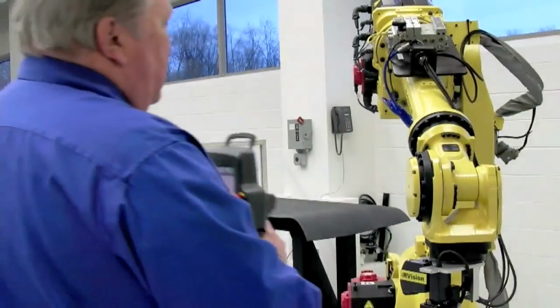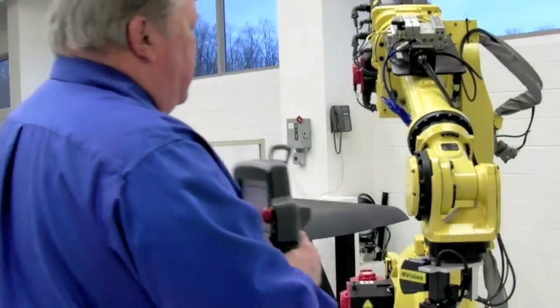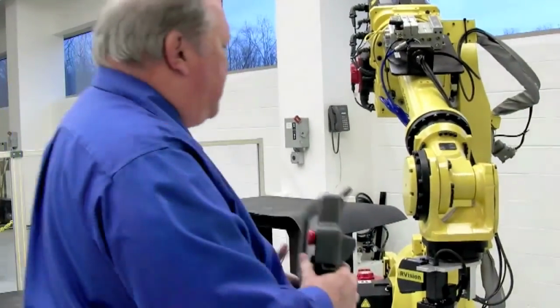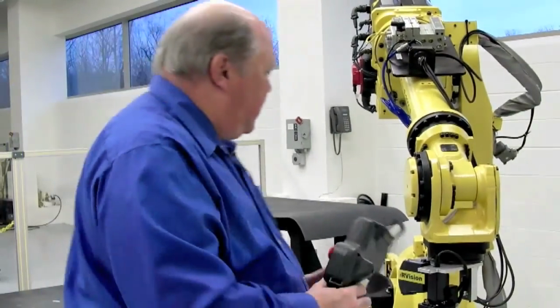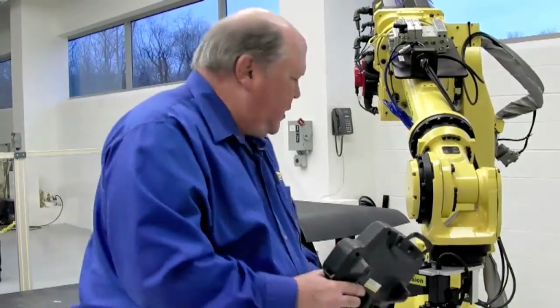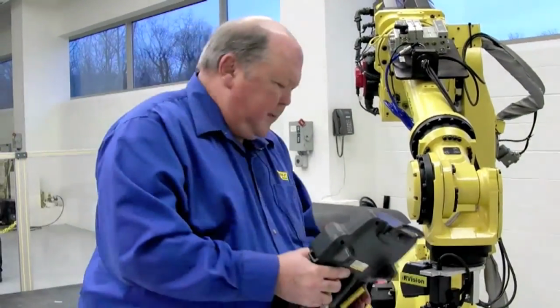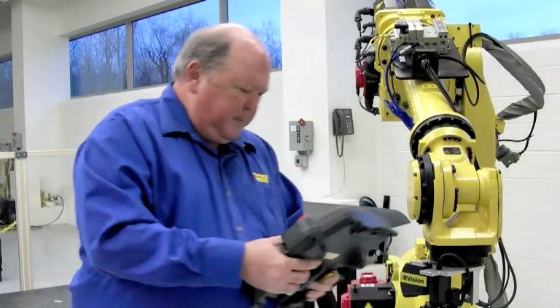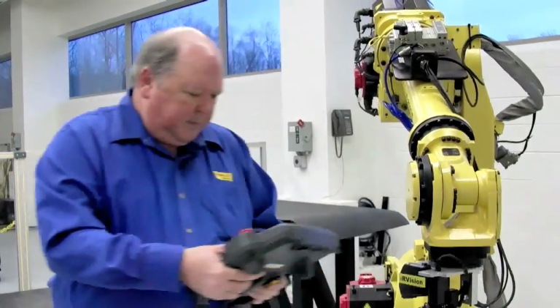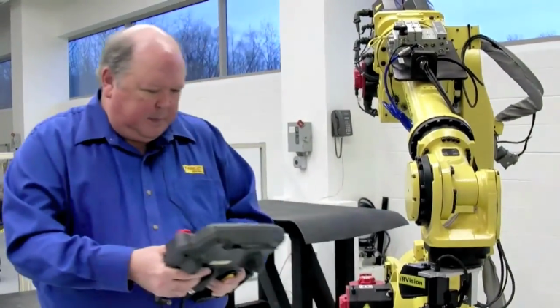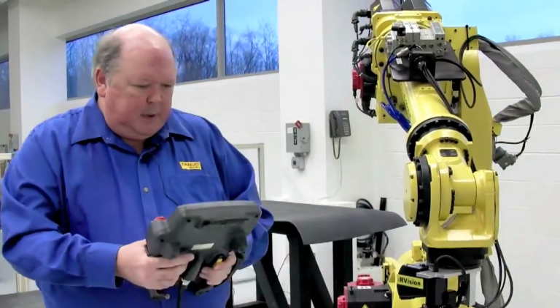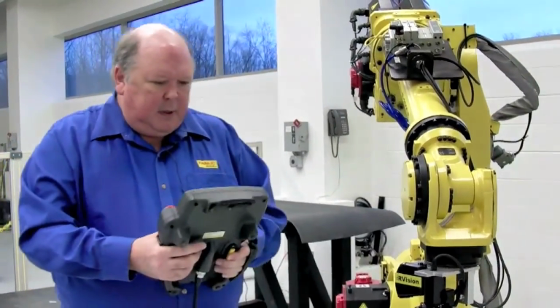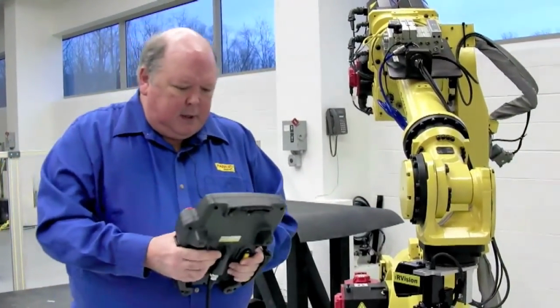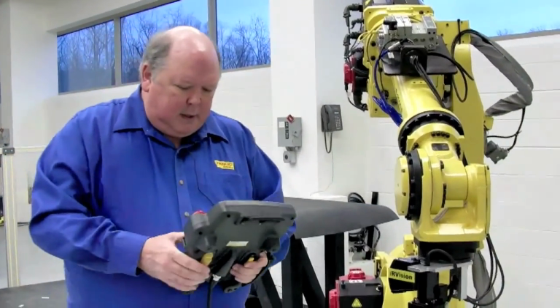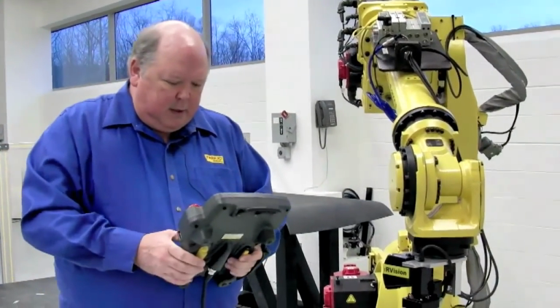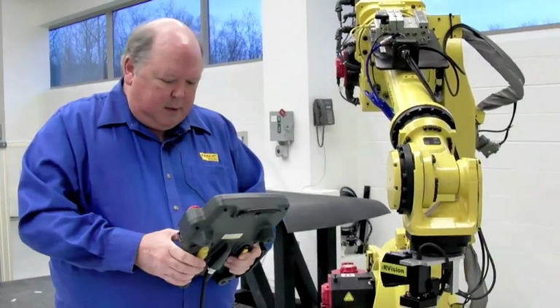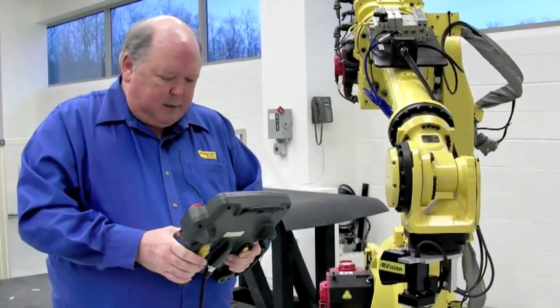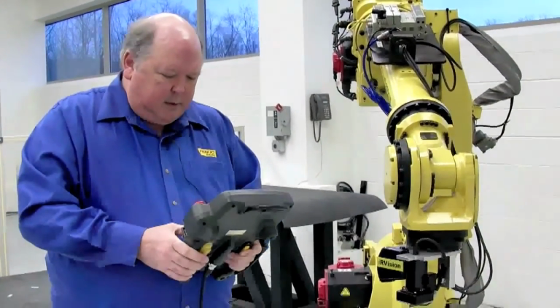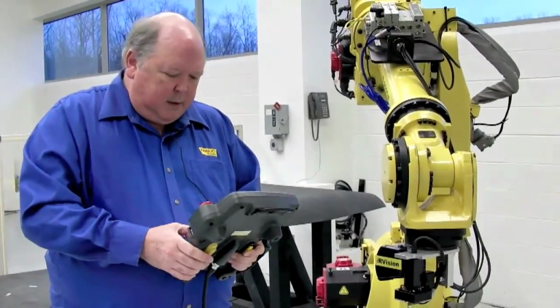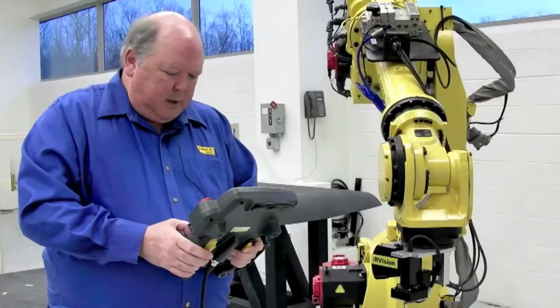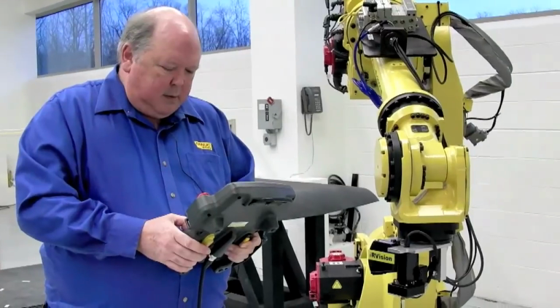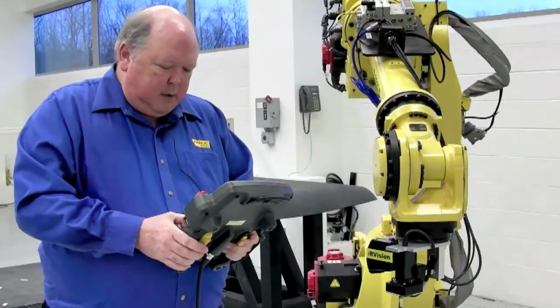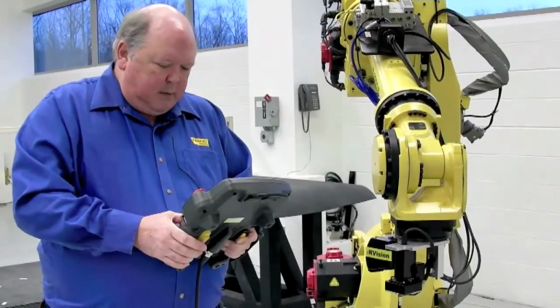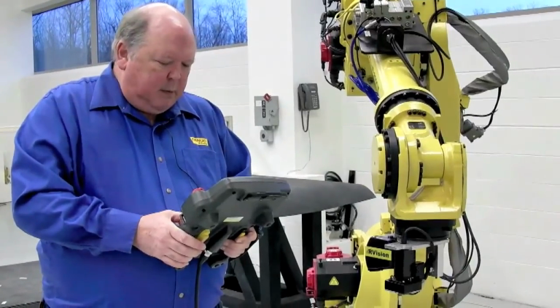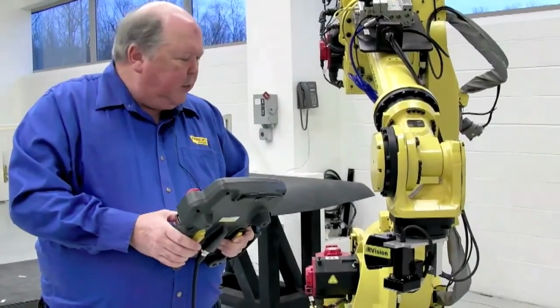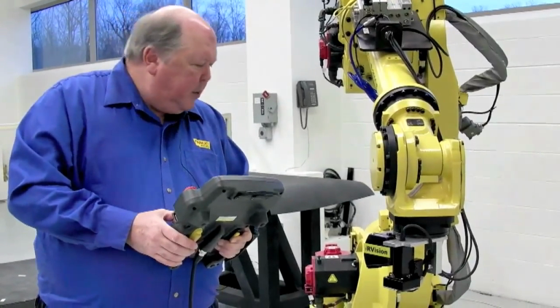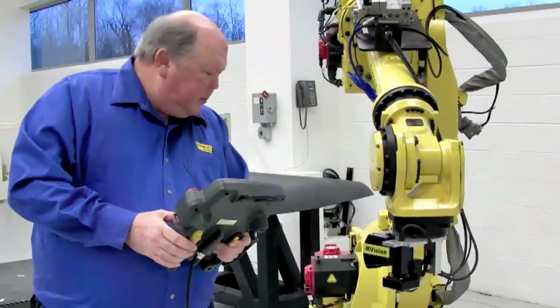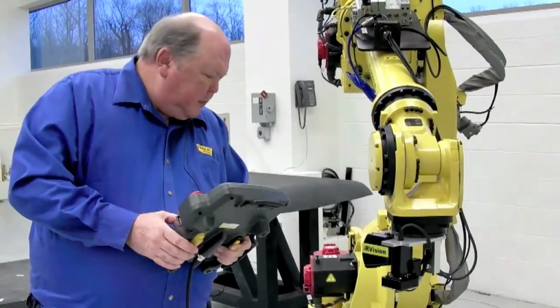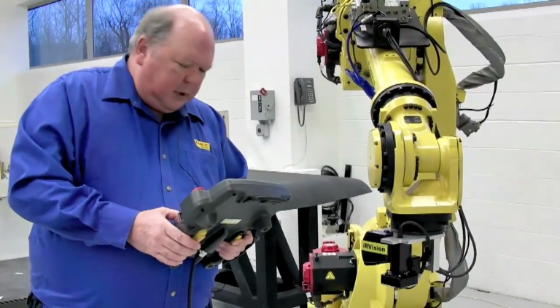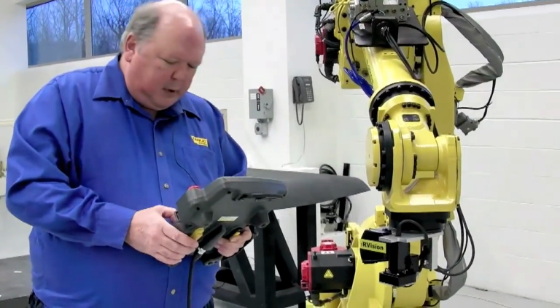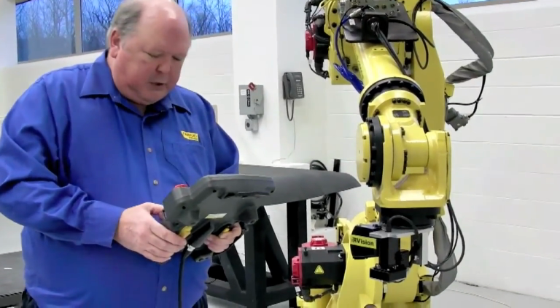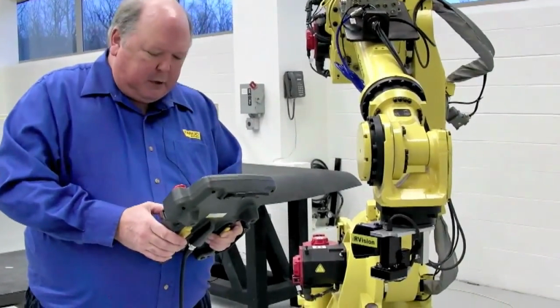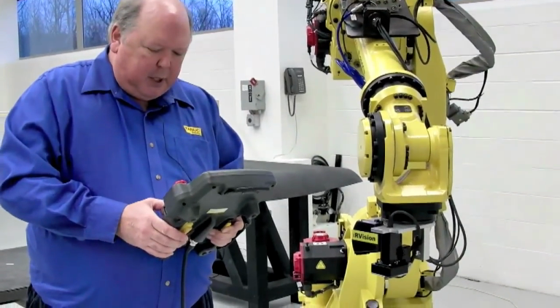So to start this, we'll move the robot closer to the grid.